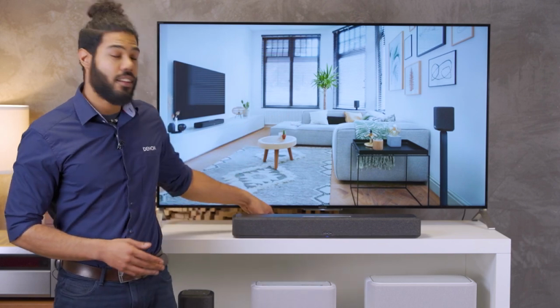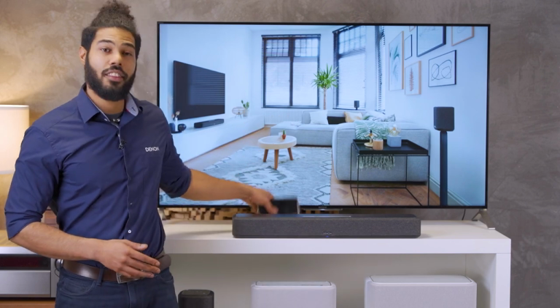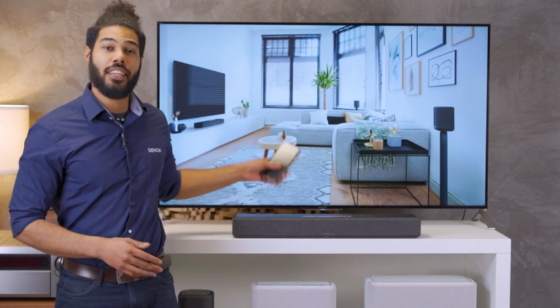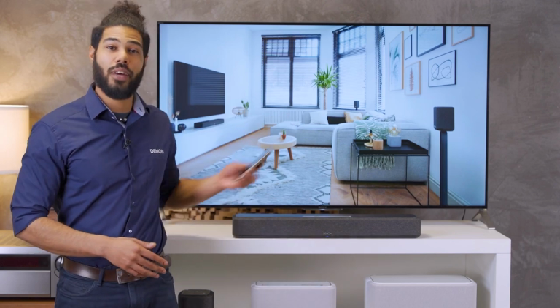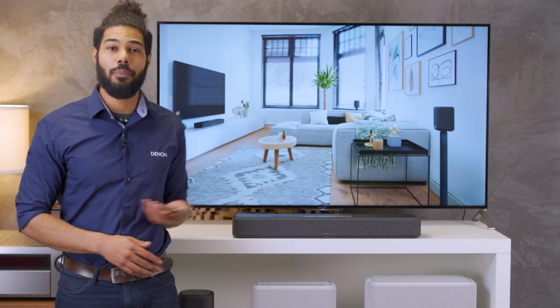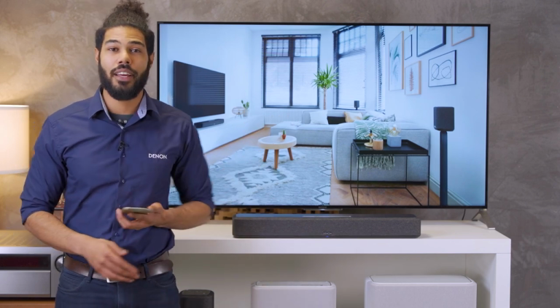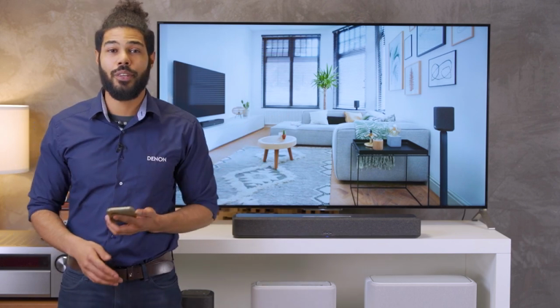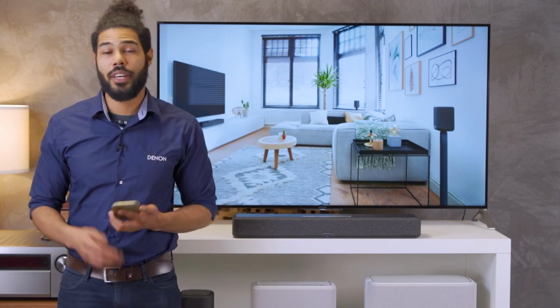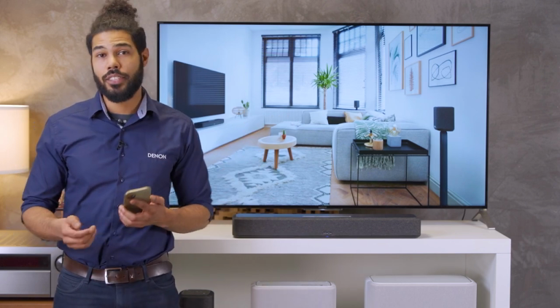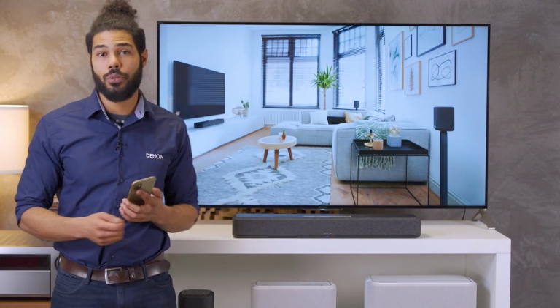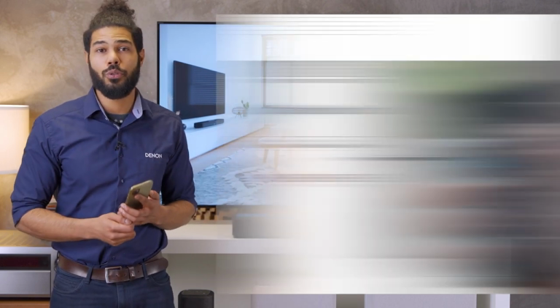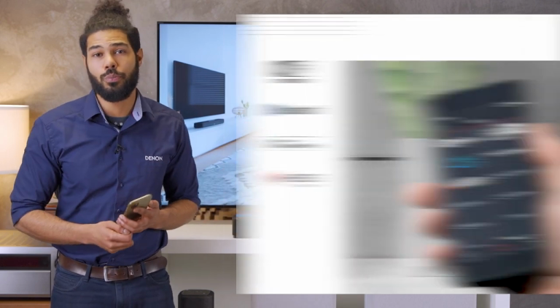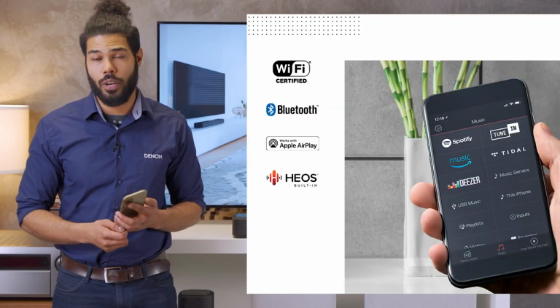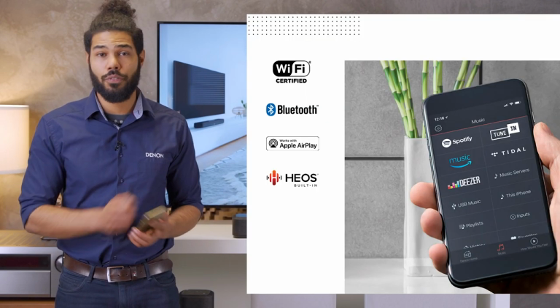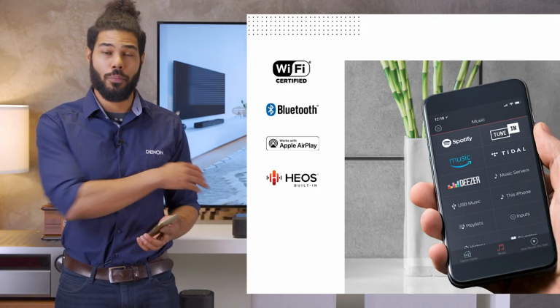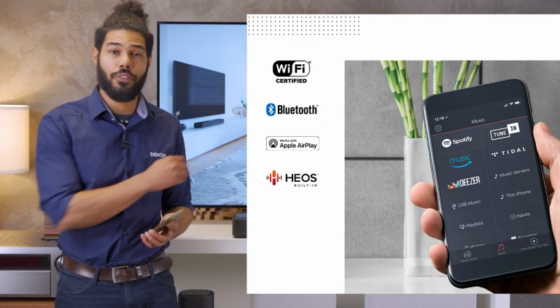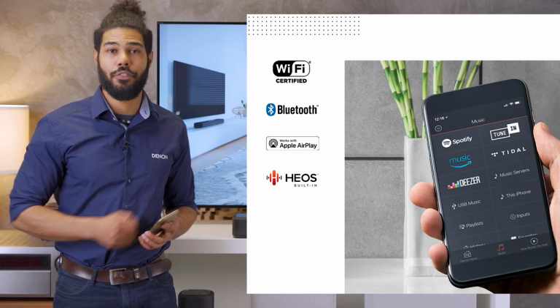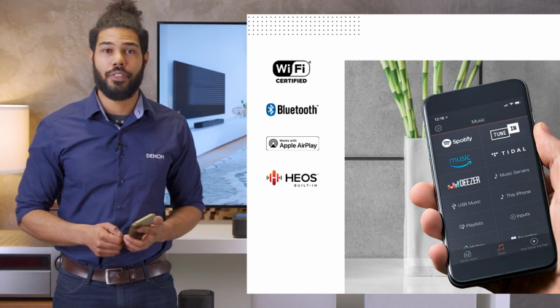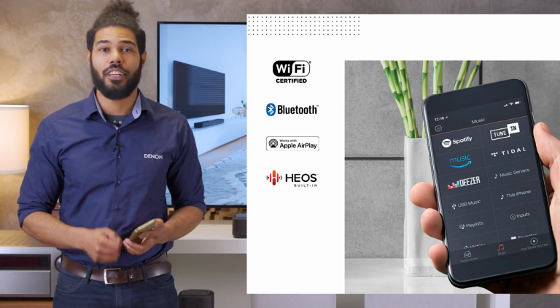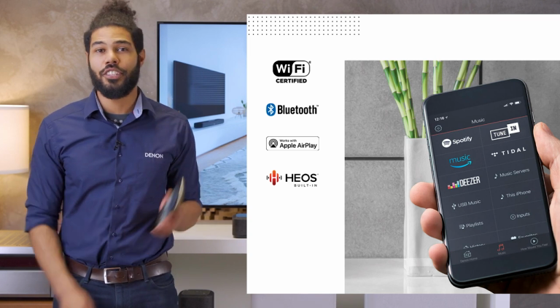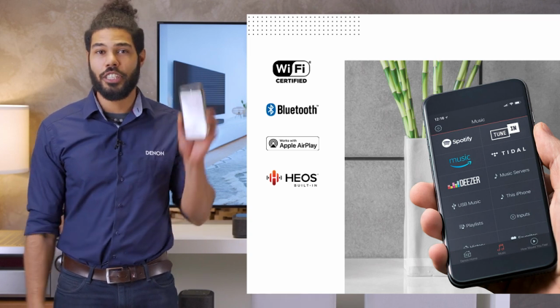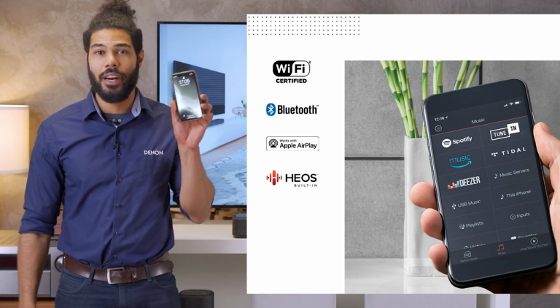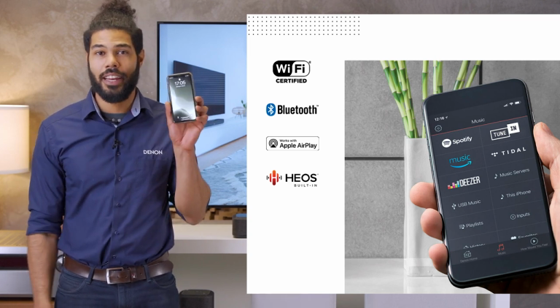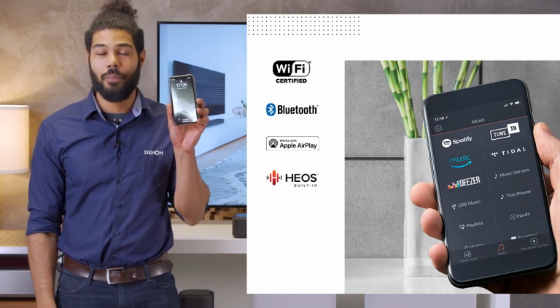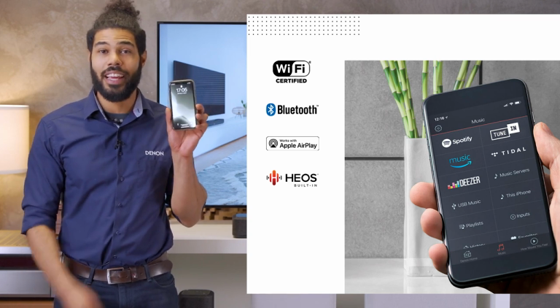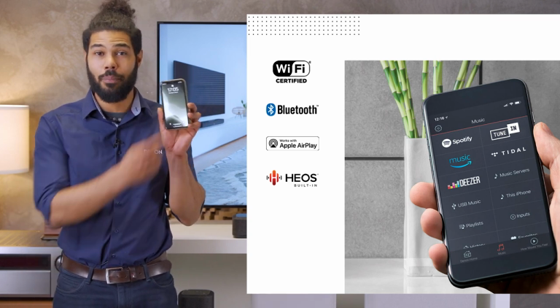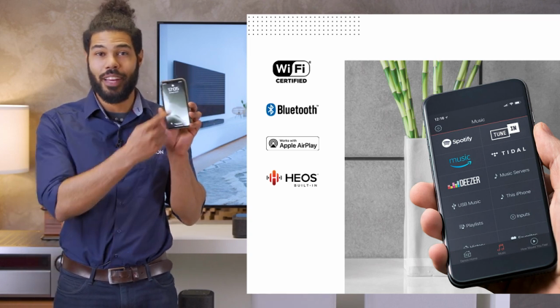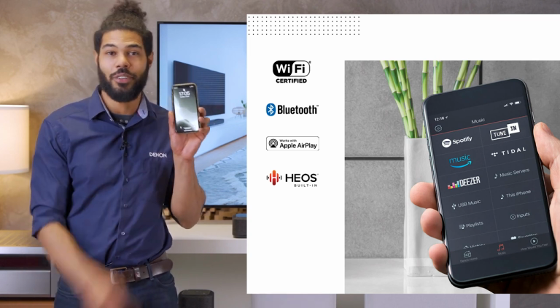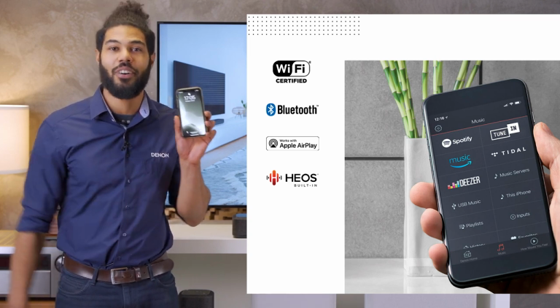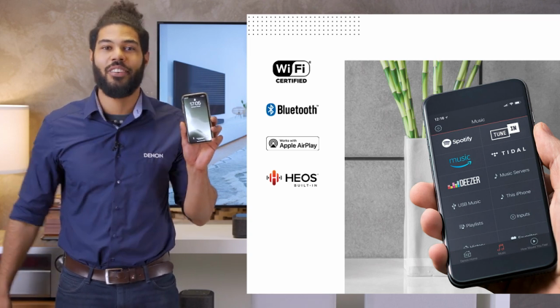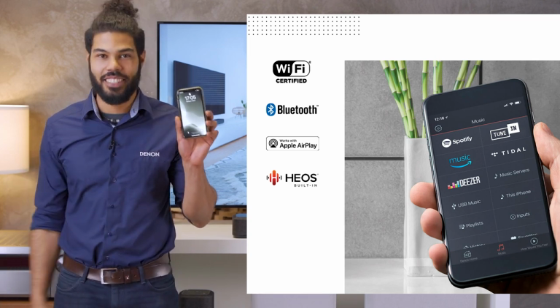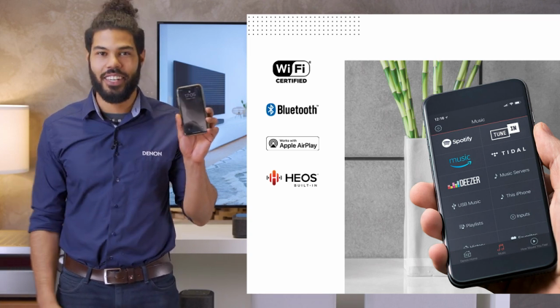Thanks to AirPlay, you can listen to YouTube sound from the 550 just by enabling AirPlay on your iOS device.